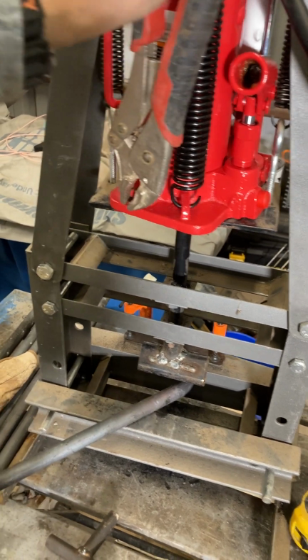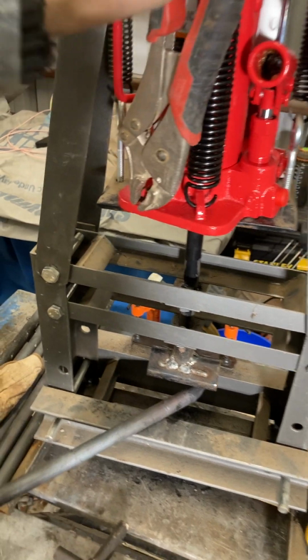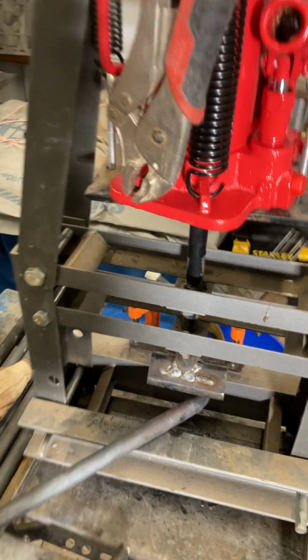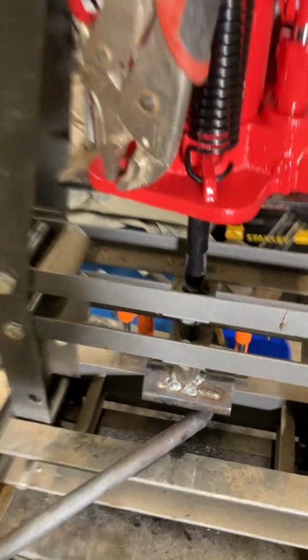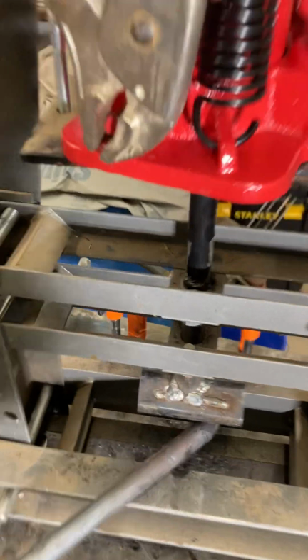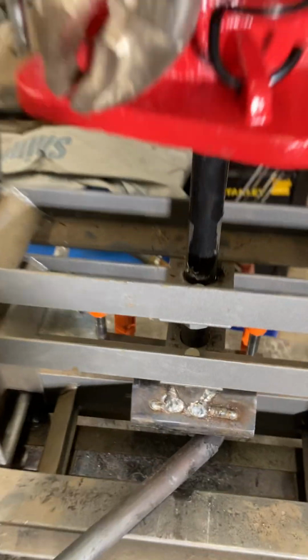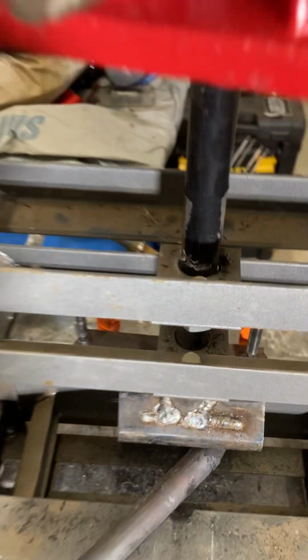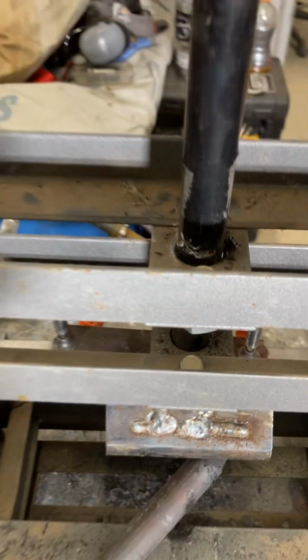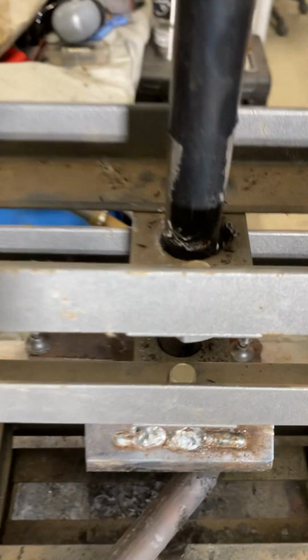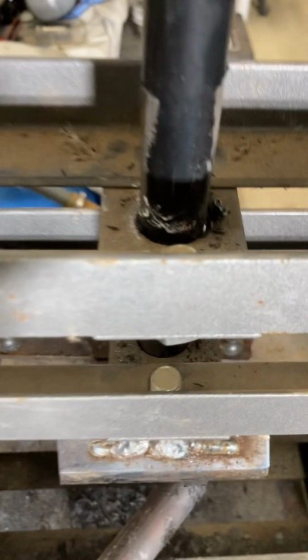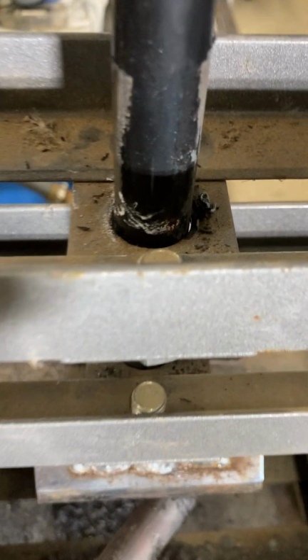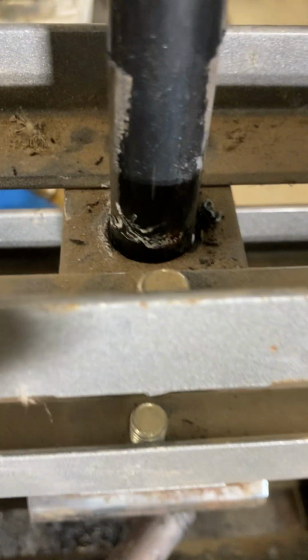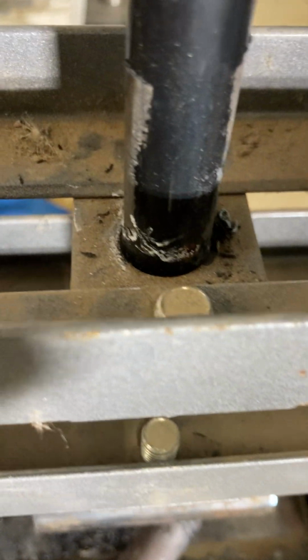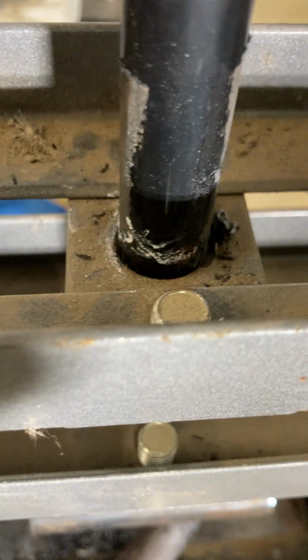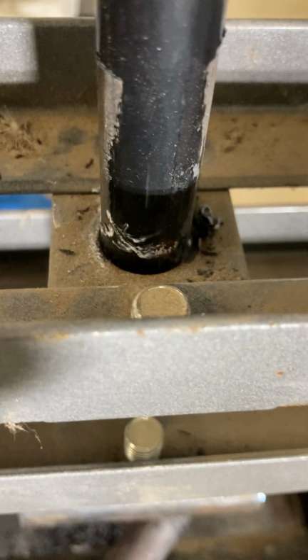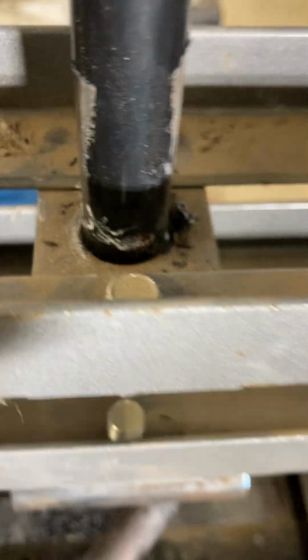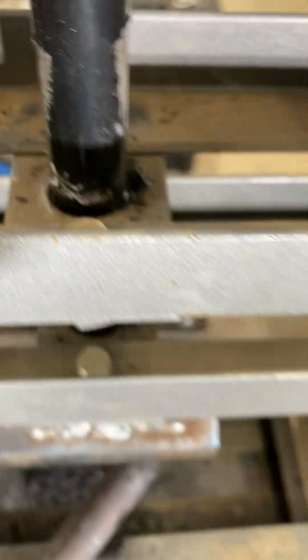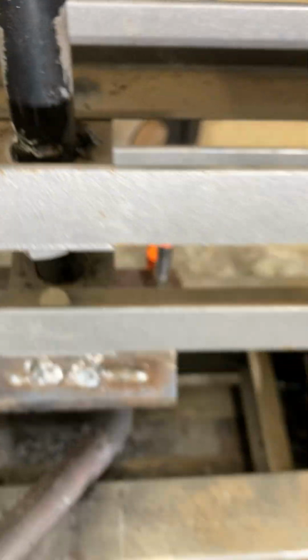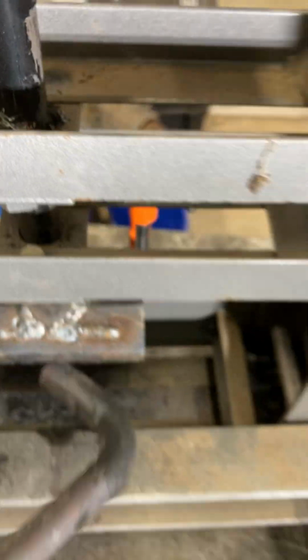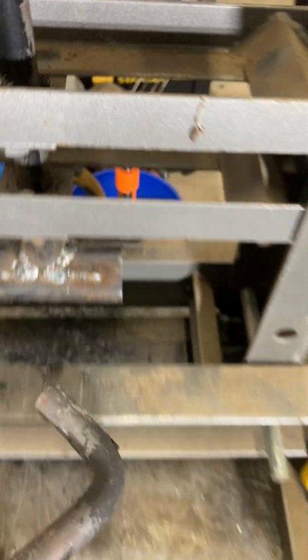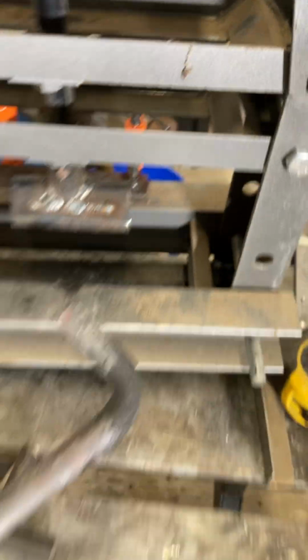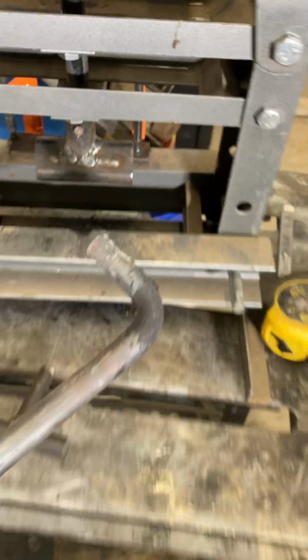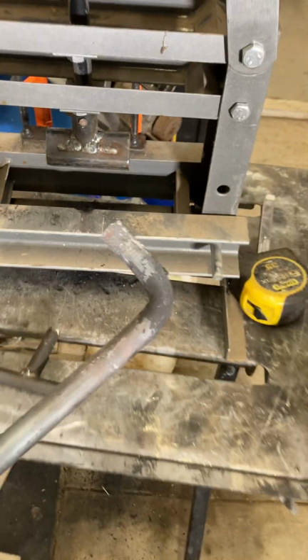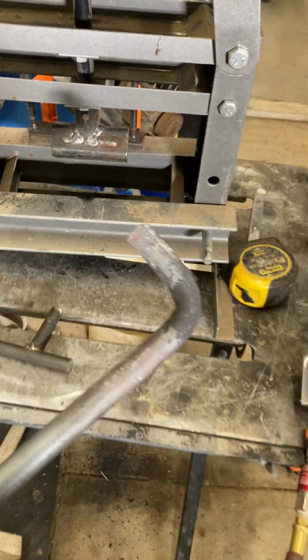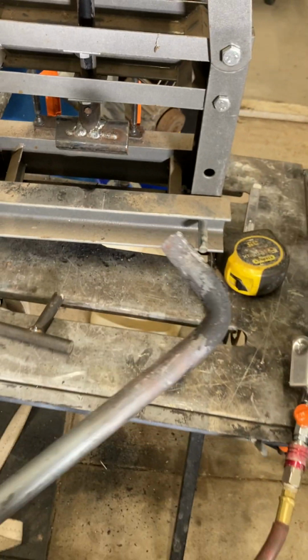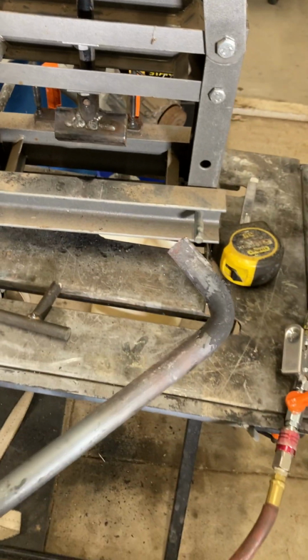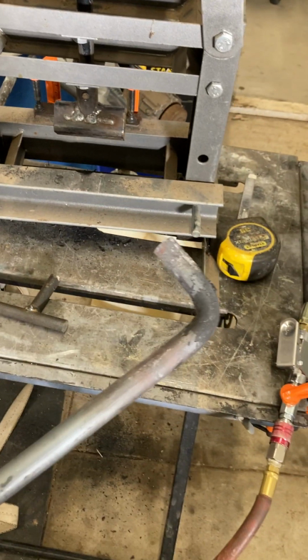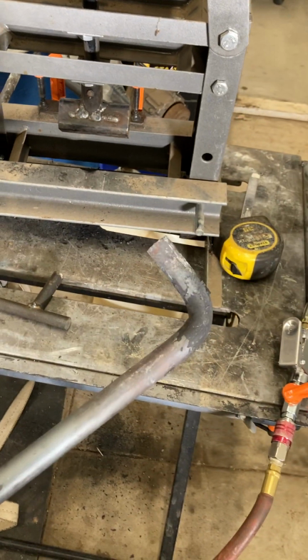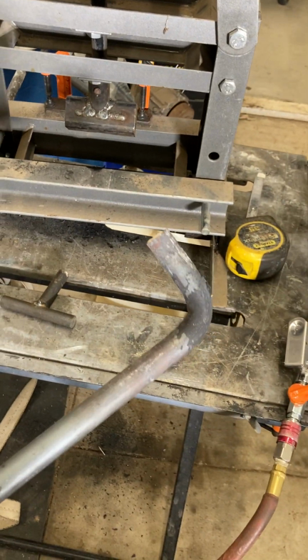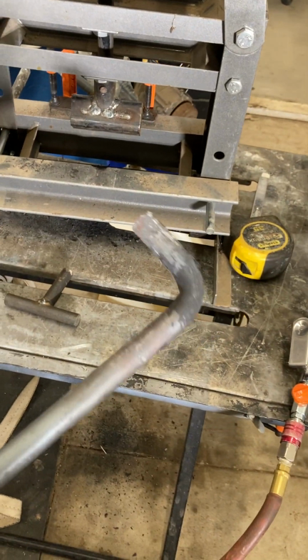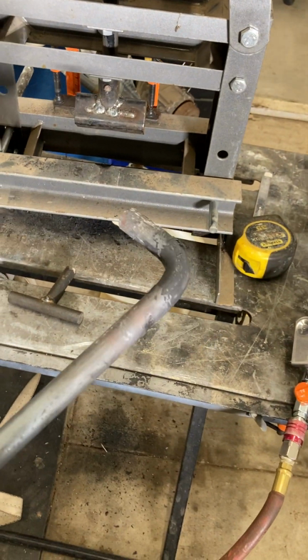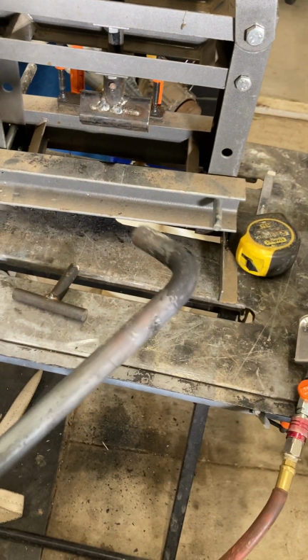Got a little mark there so I know how high to go up — boom, 90 degrees.